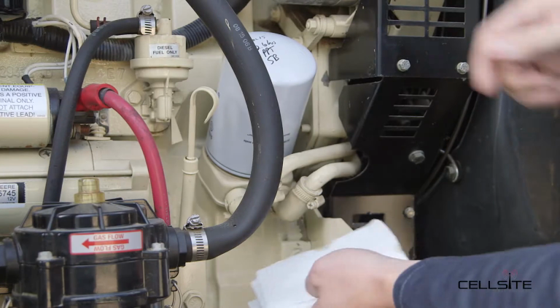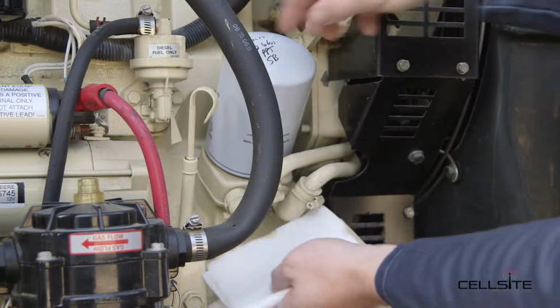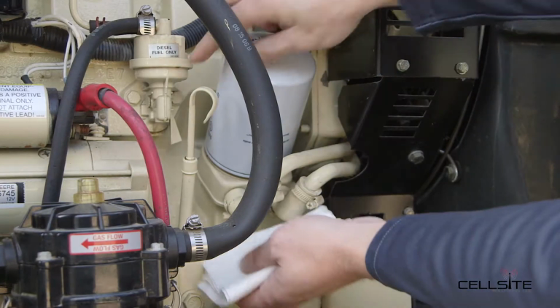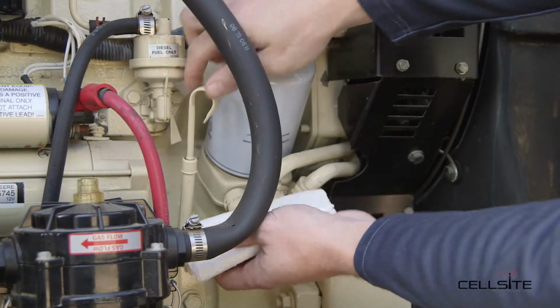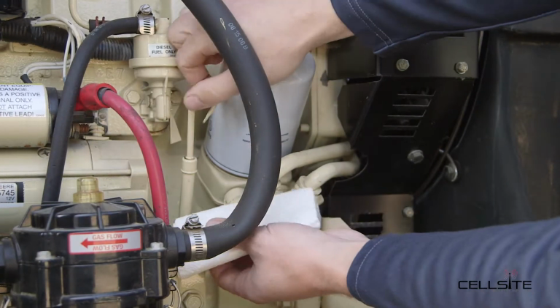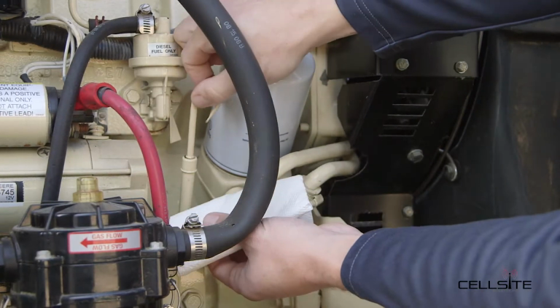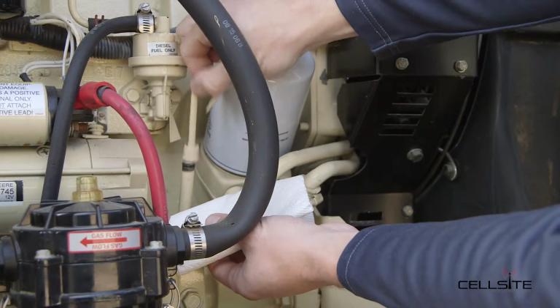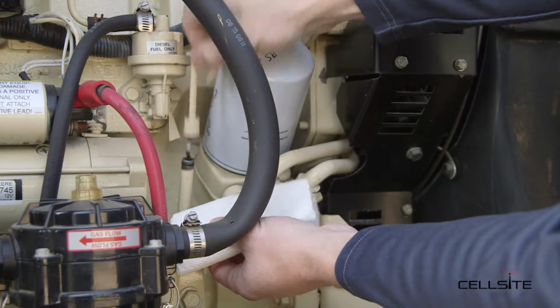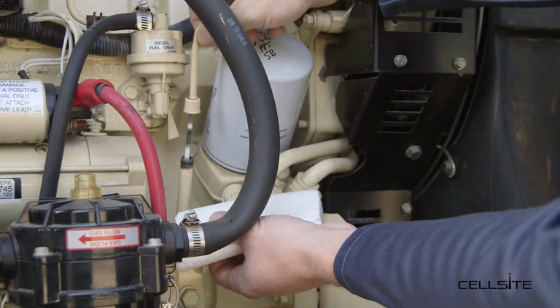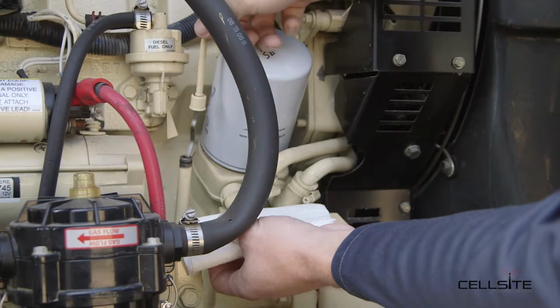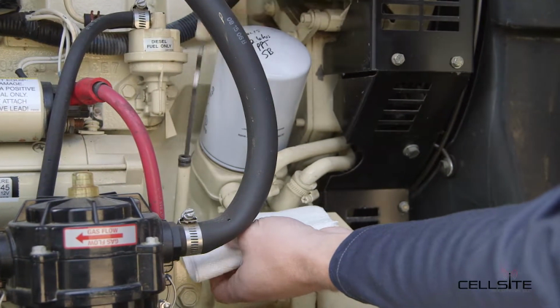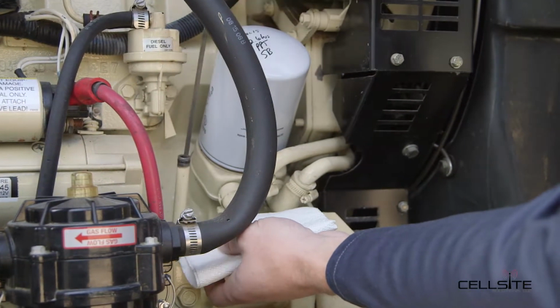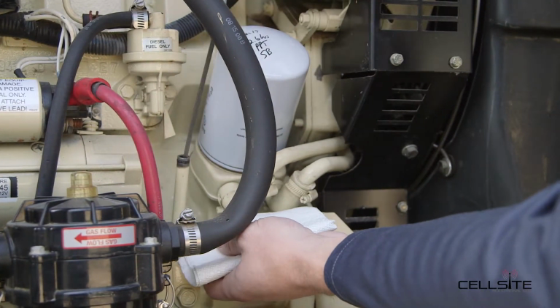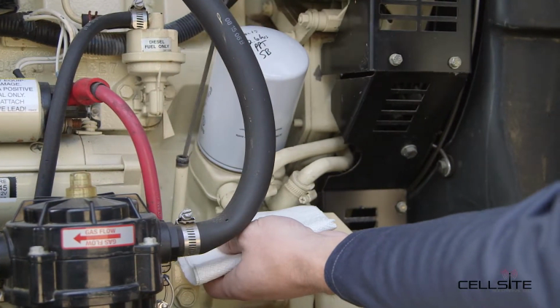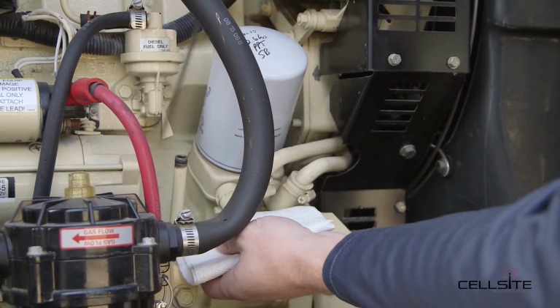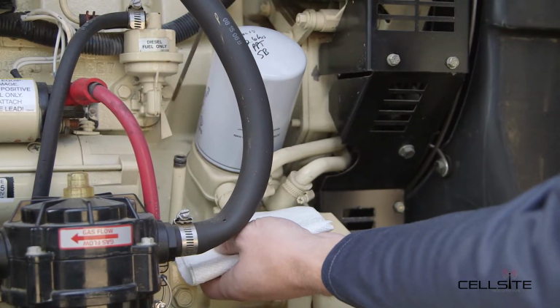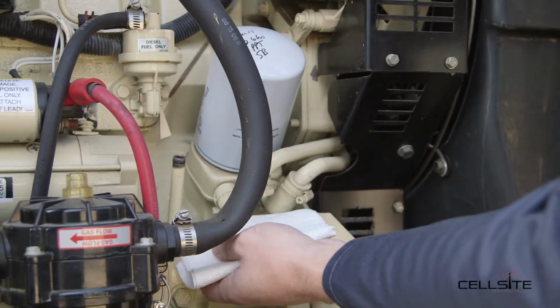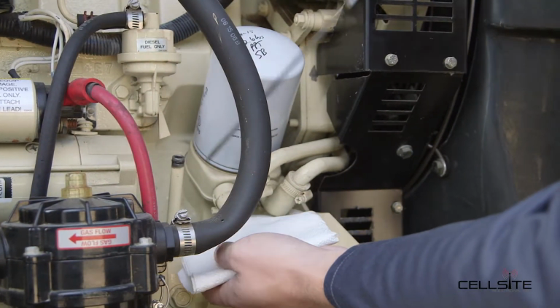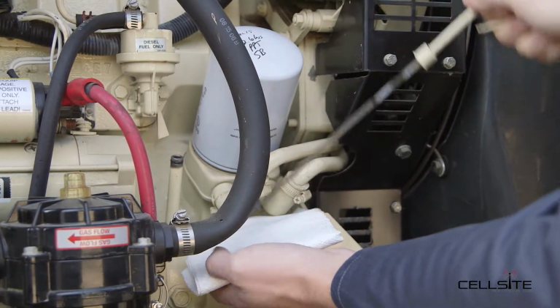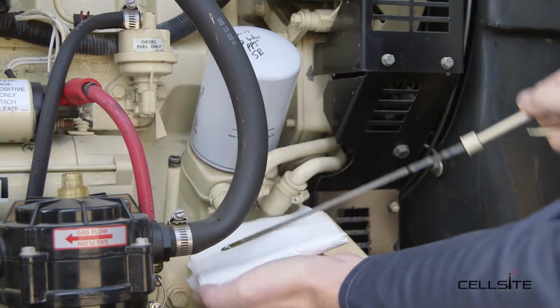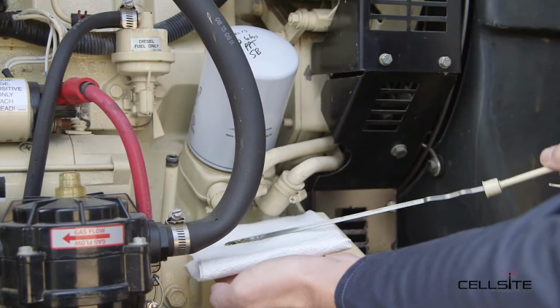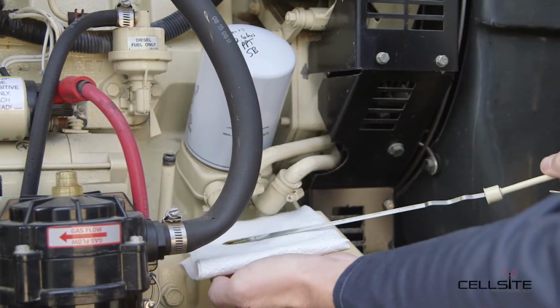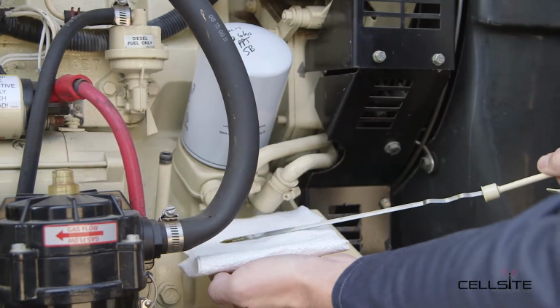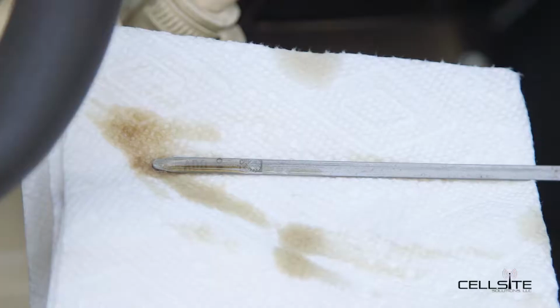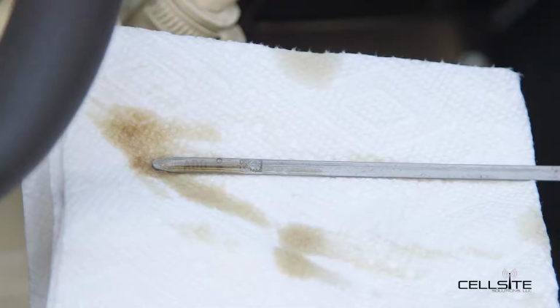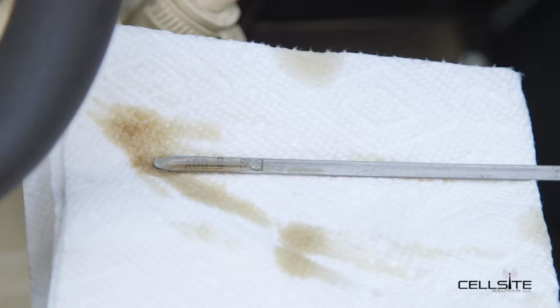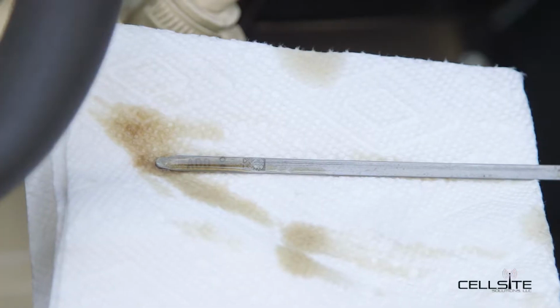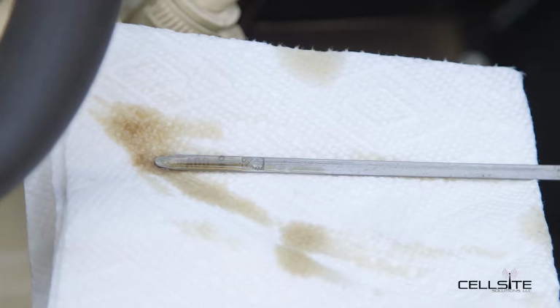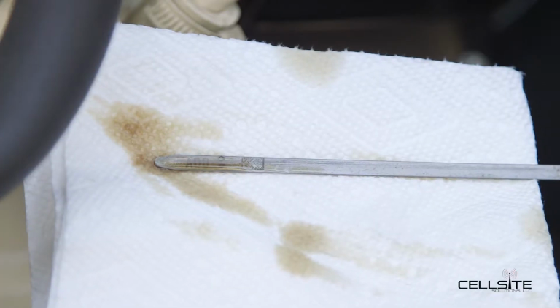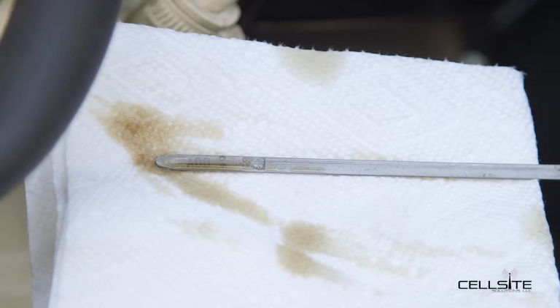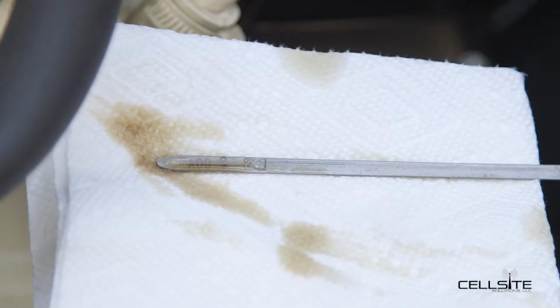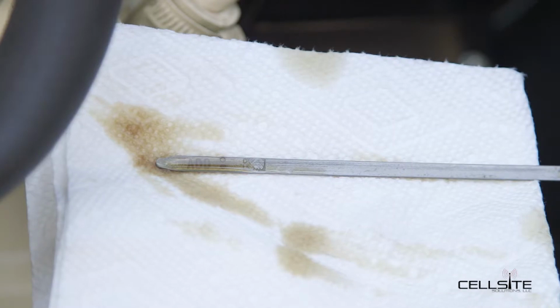First thing we're going to do is check the oil level — that is full.